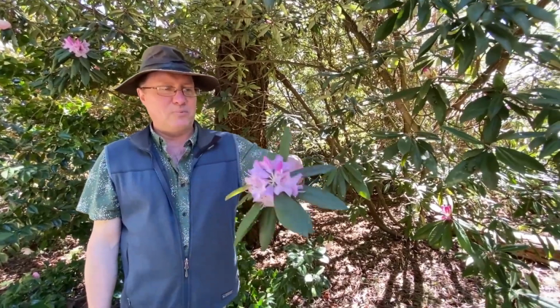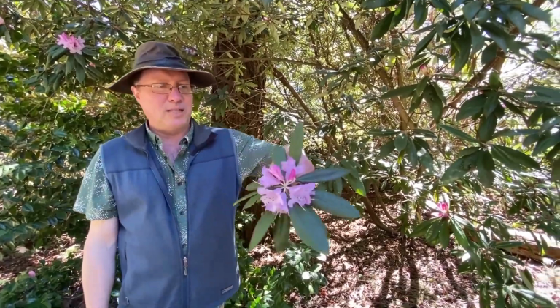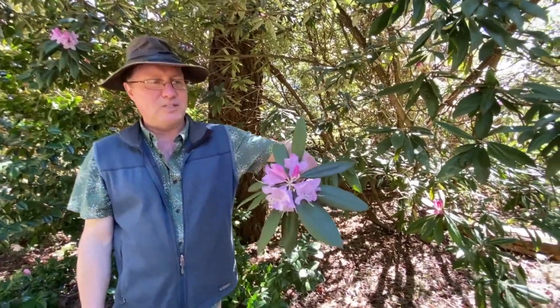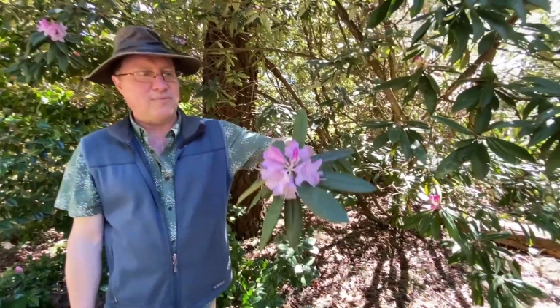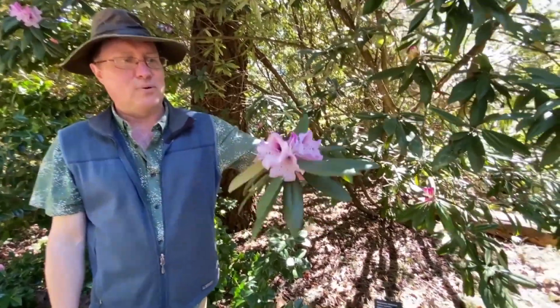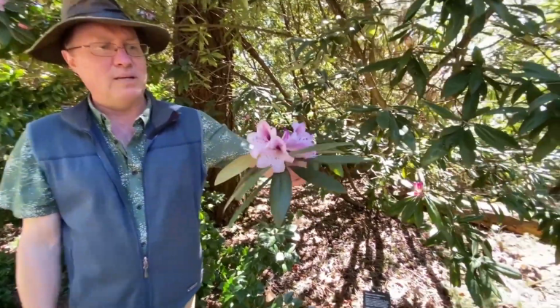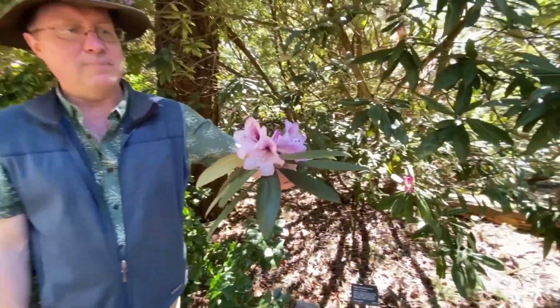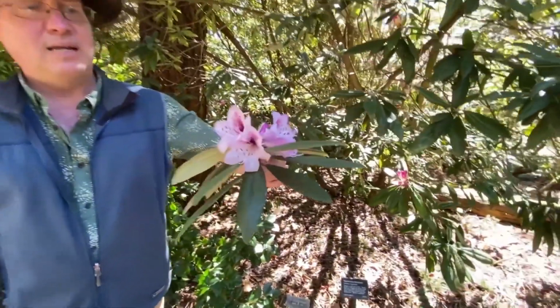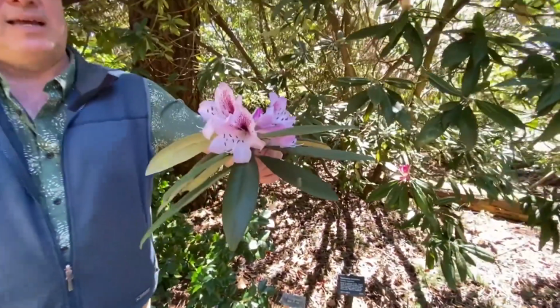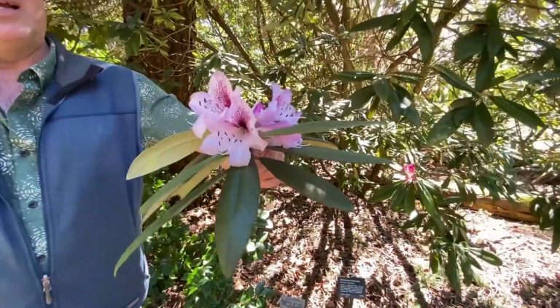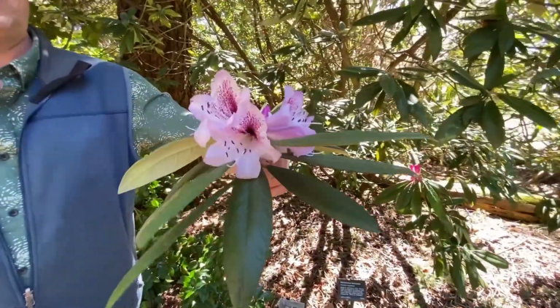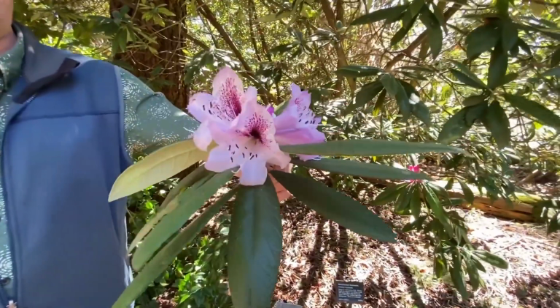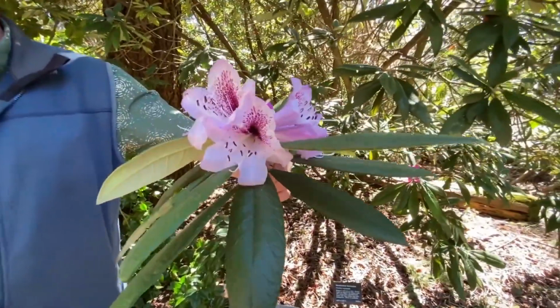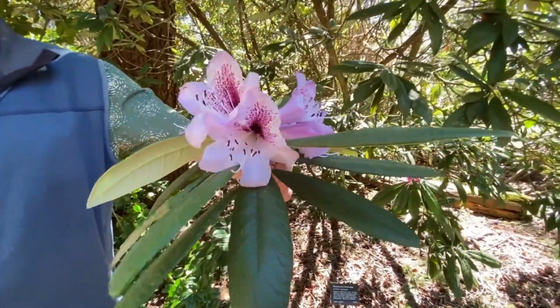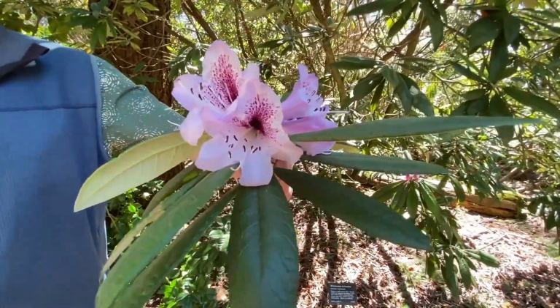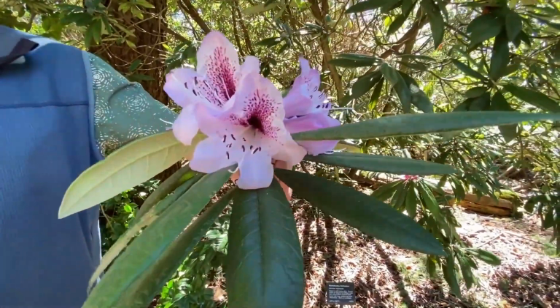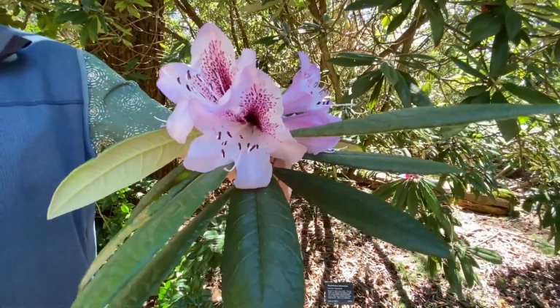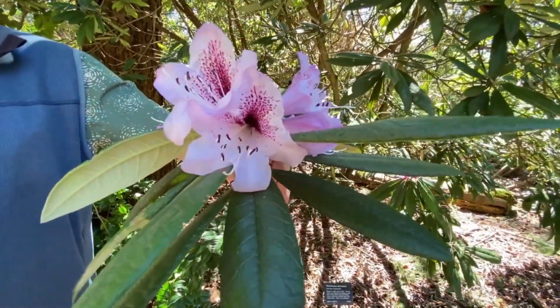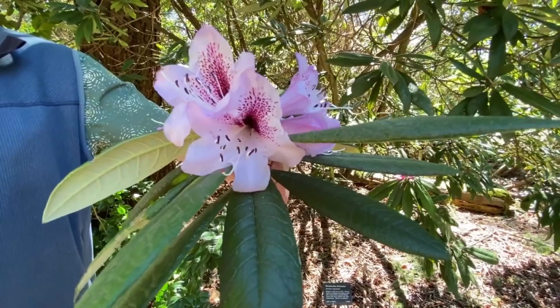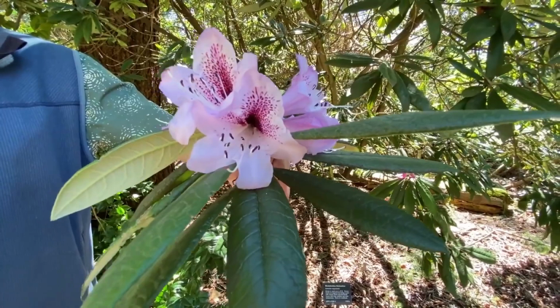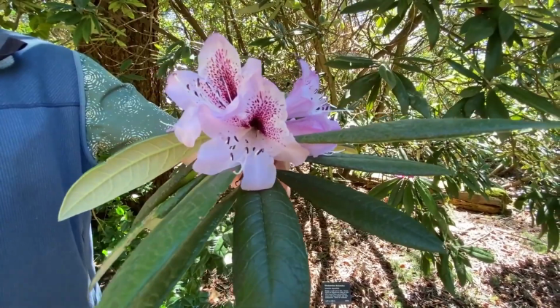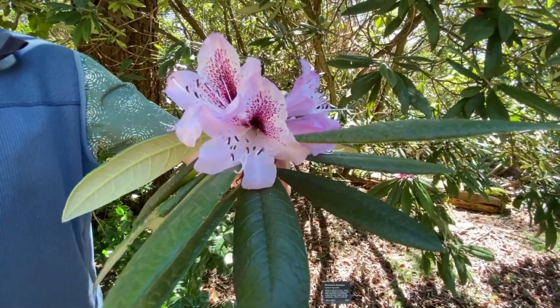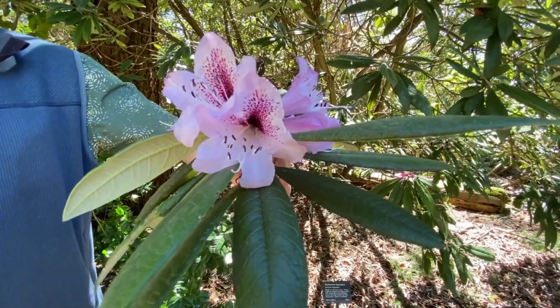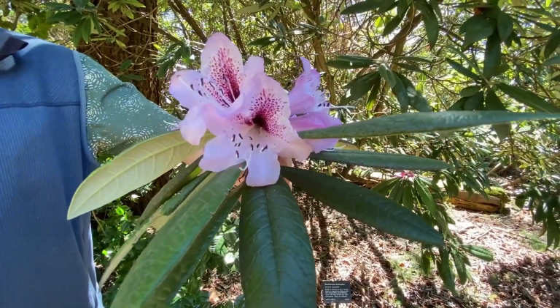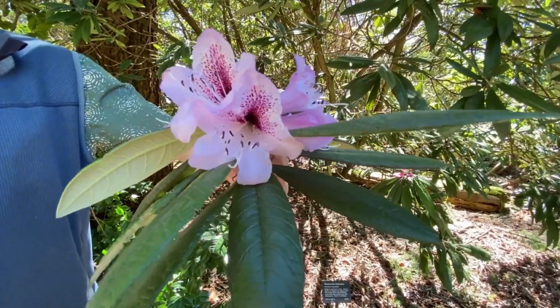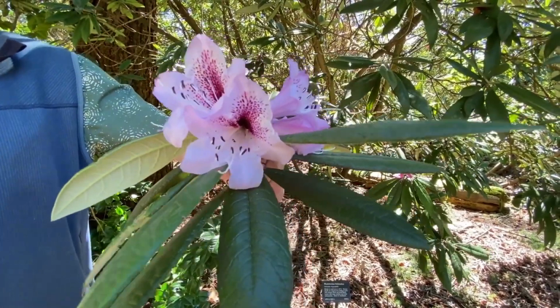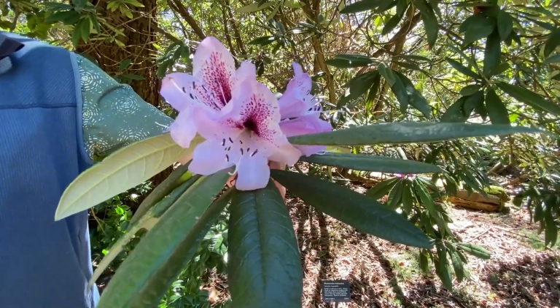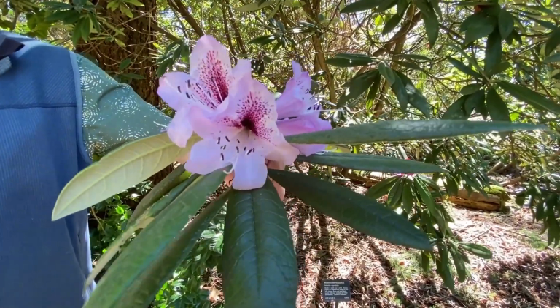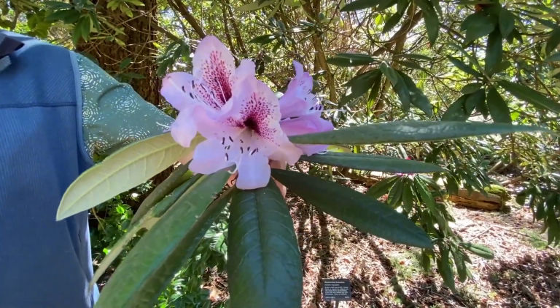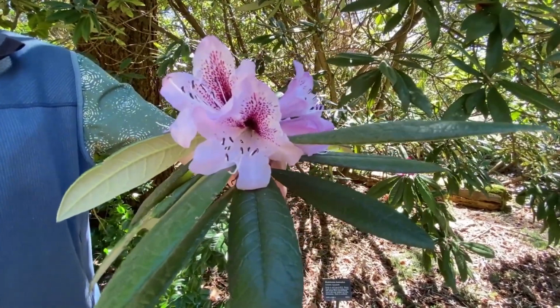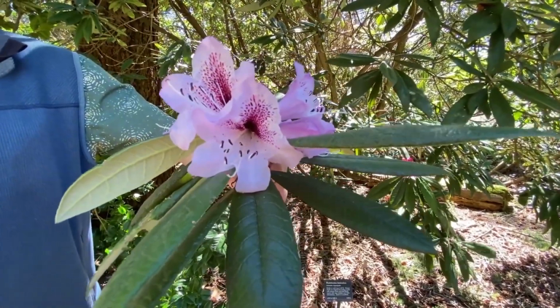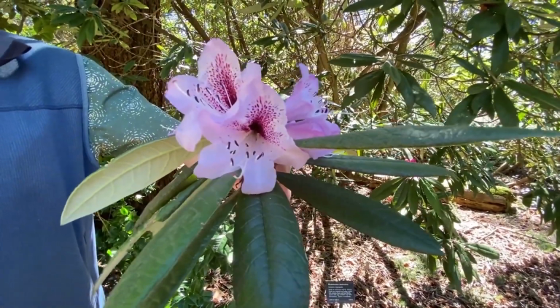One last look at floribundum — beautiful flowers, typically mid-April with us.